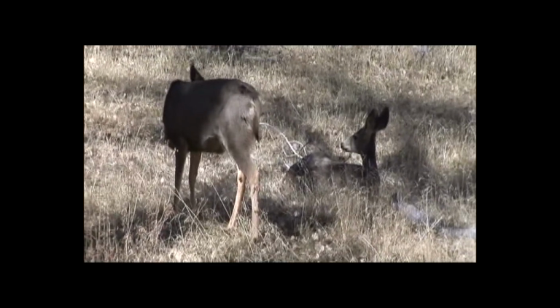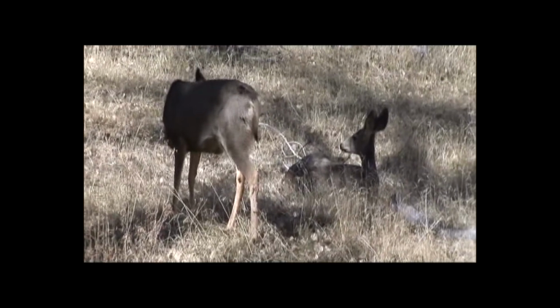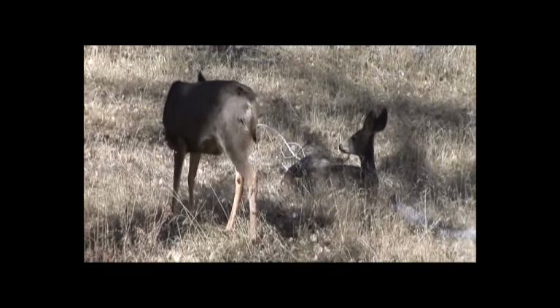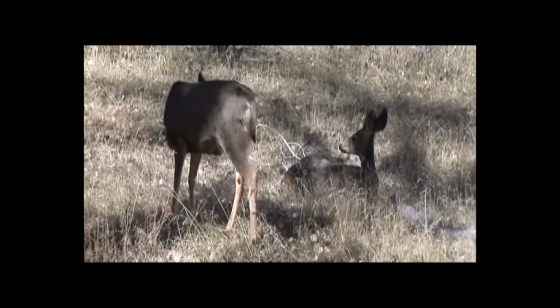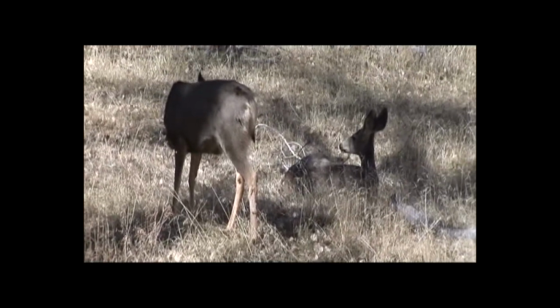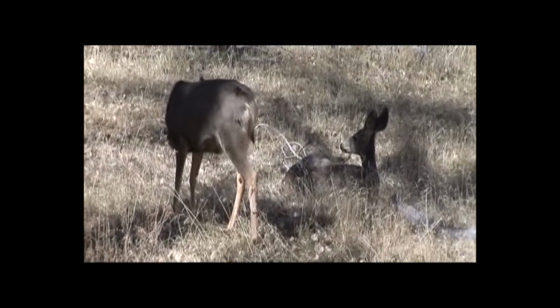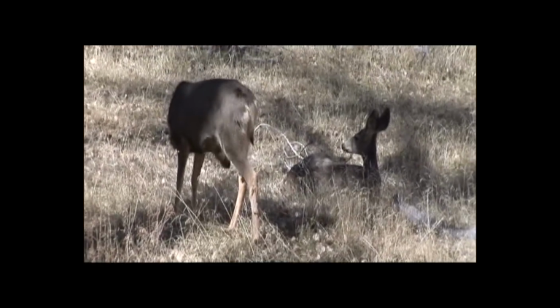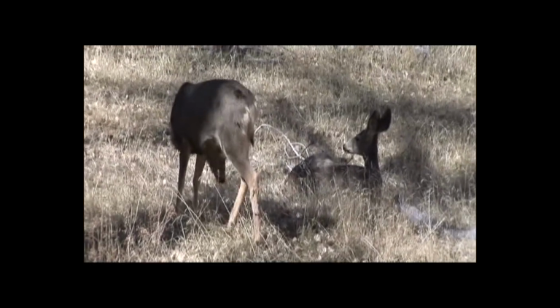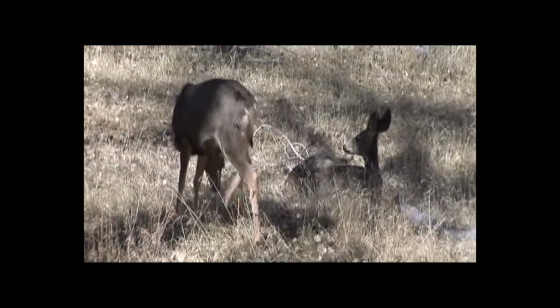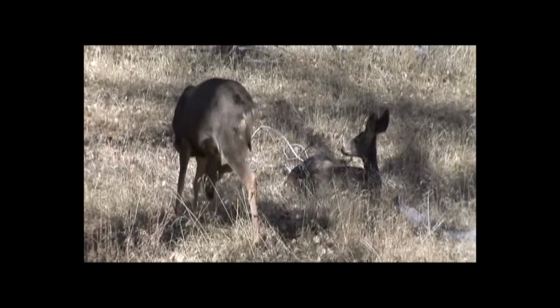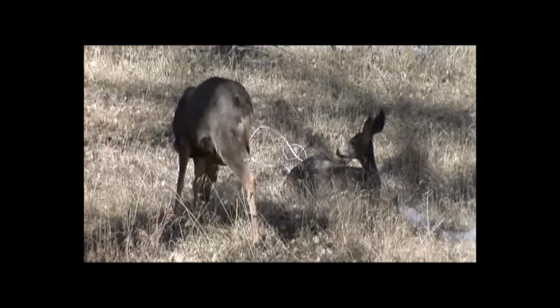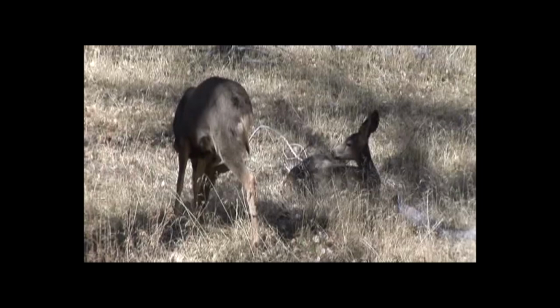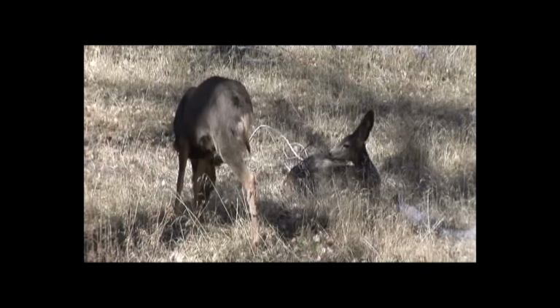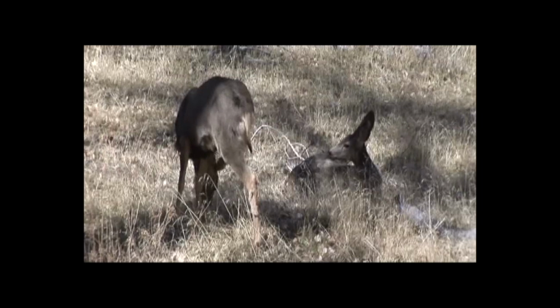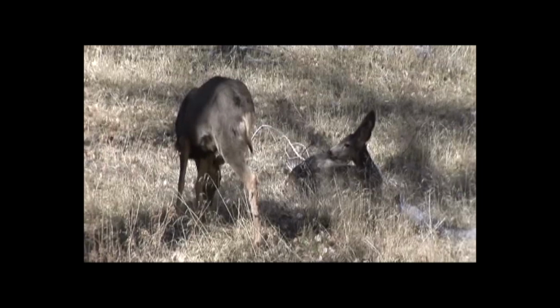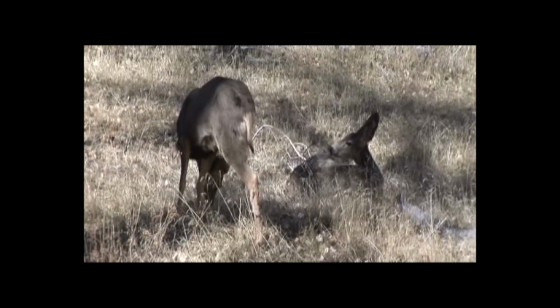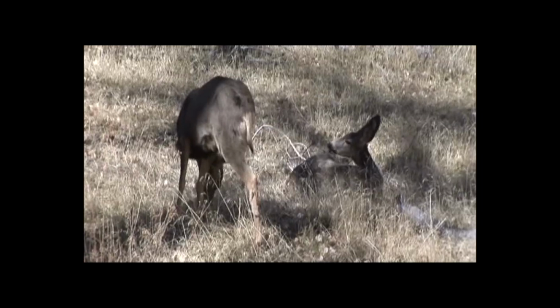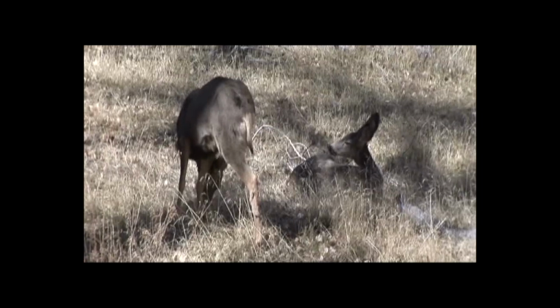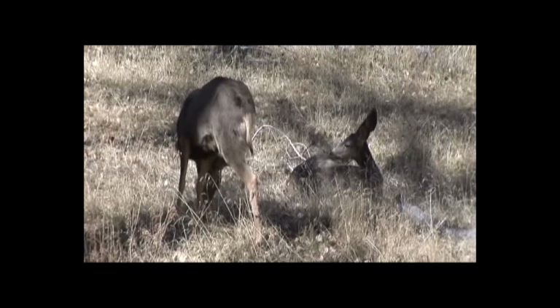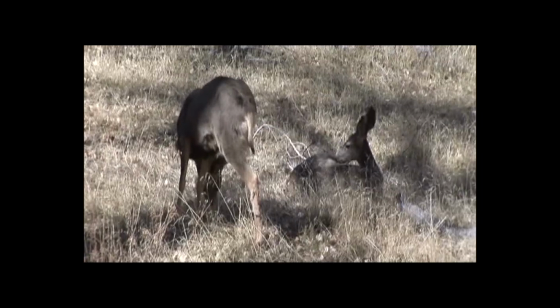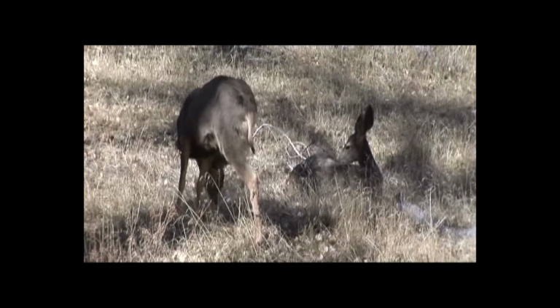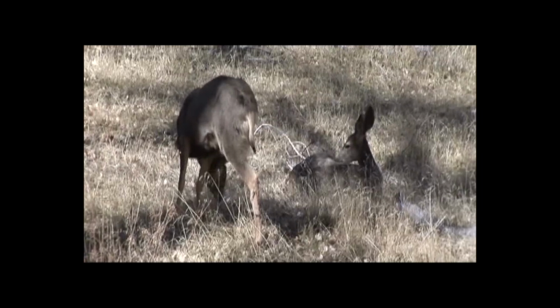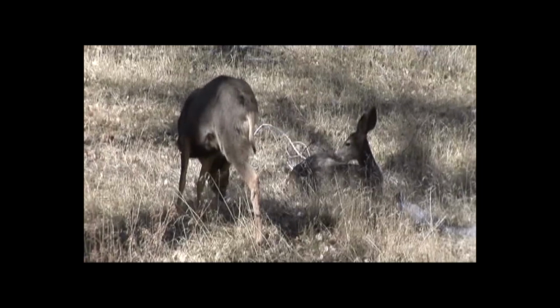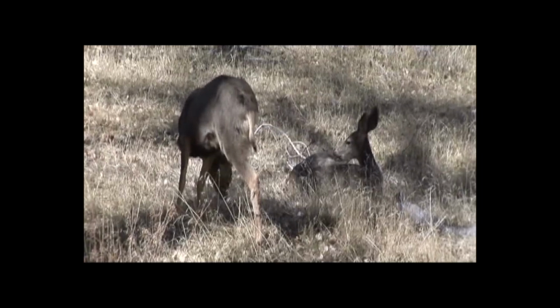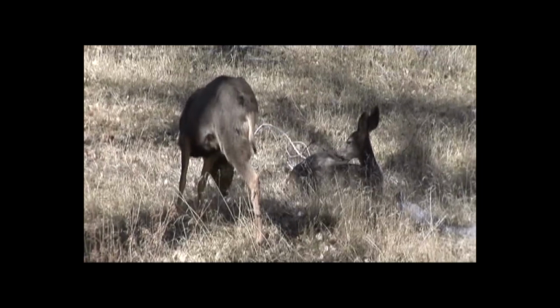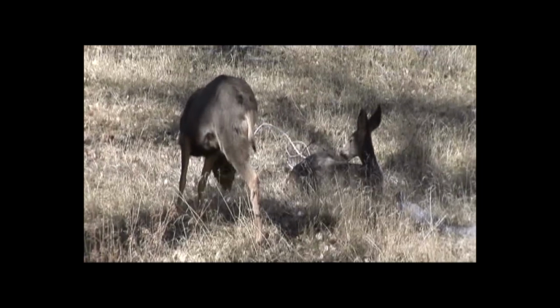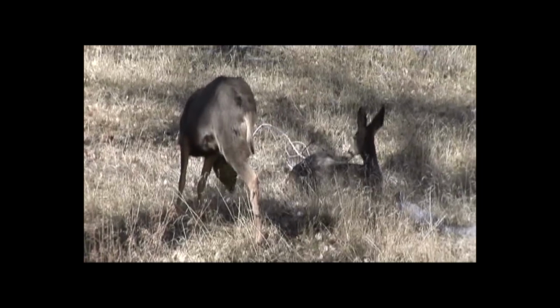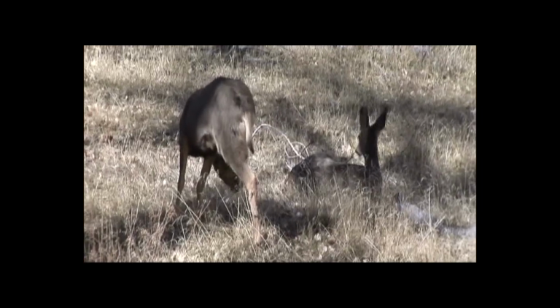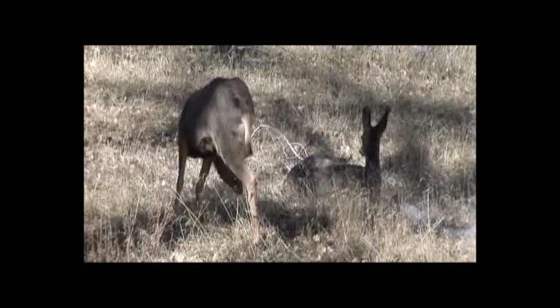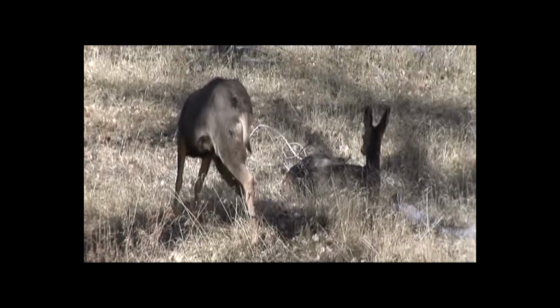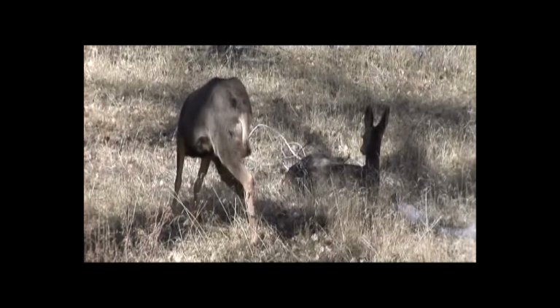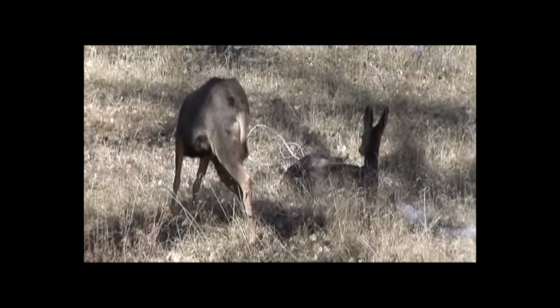These deer are resting along a road in Zion National Park.